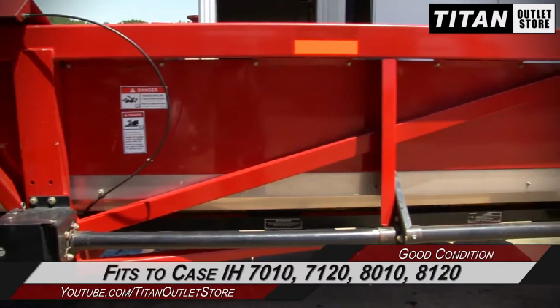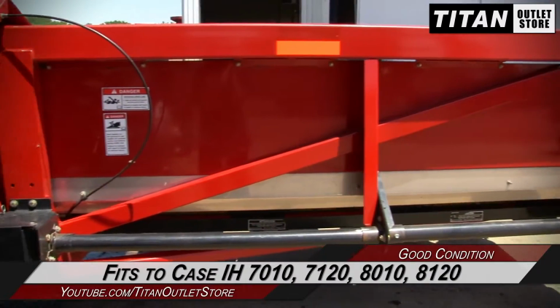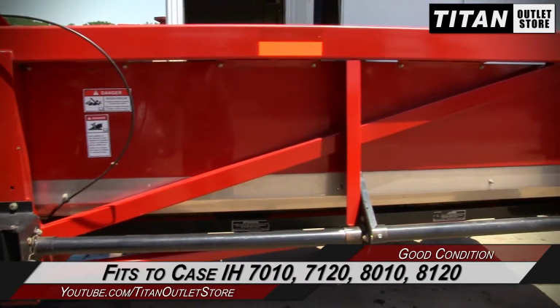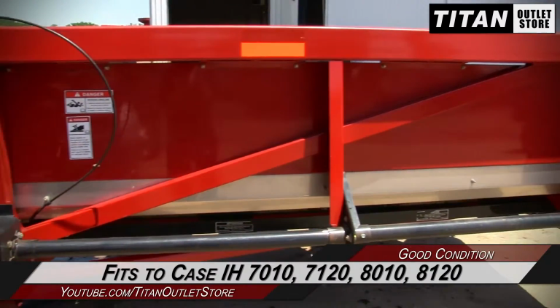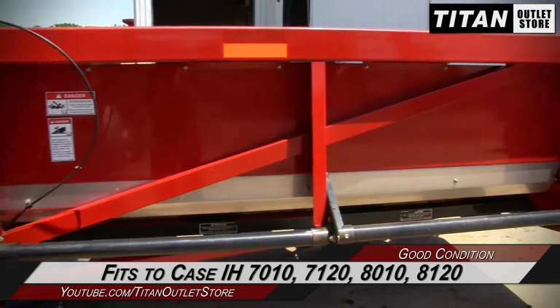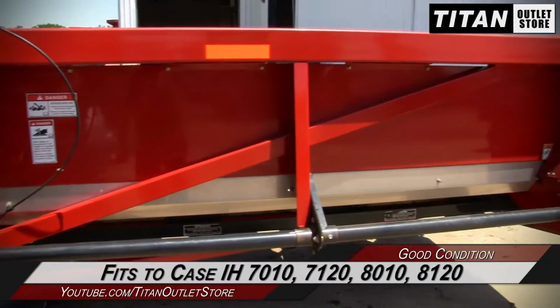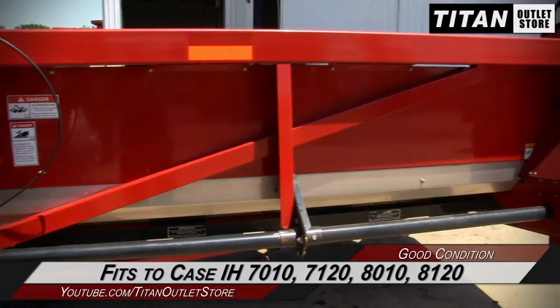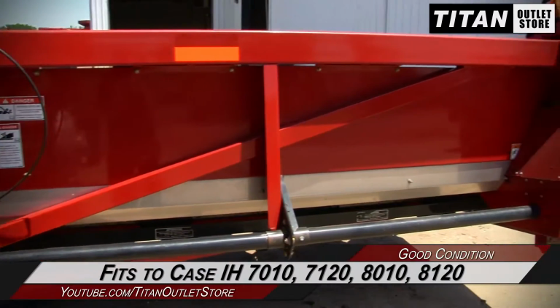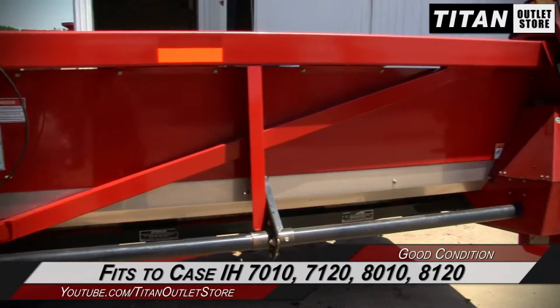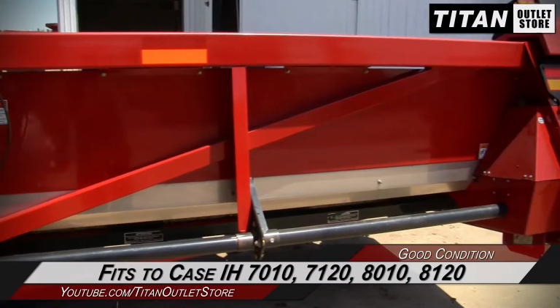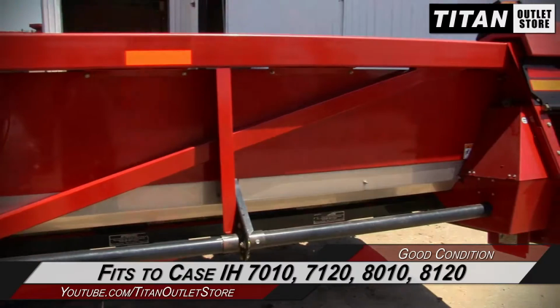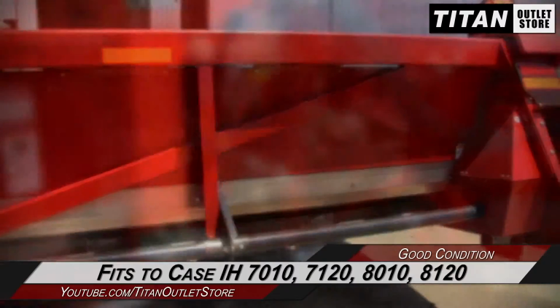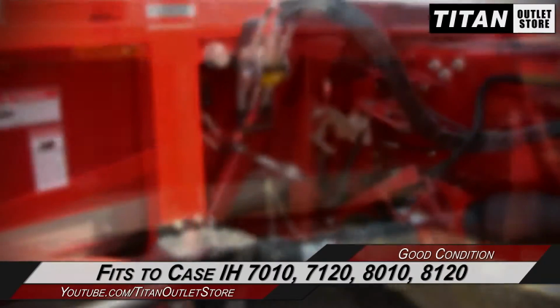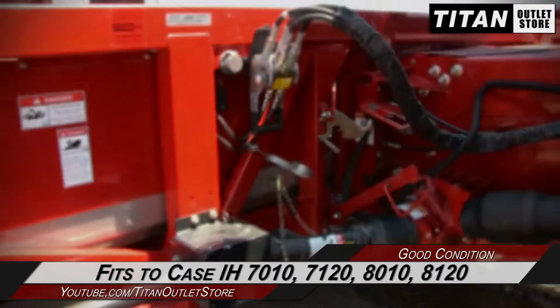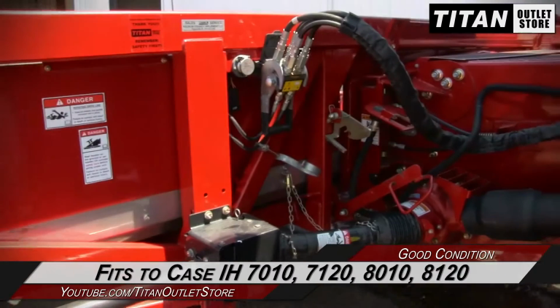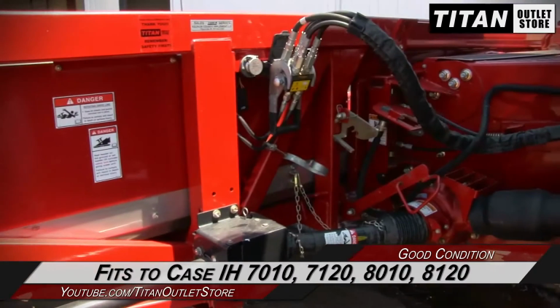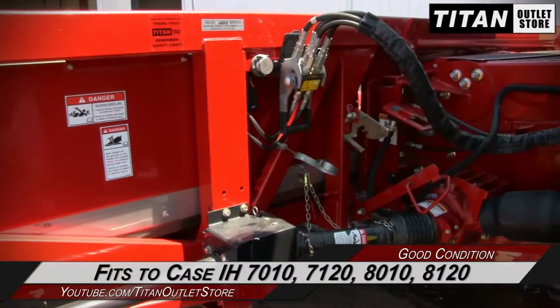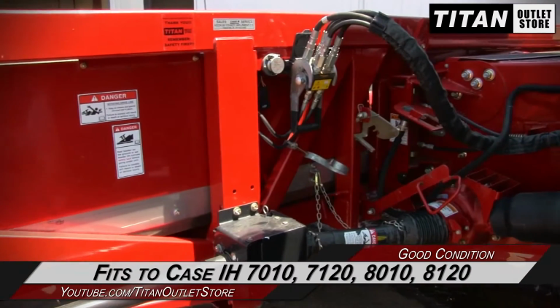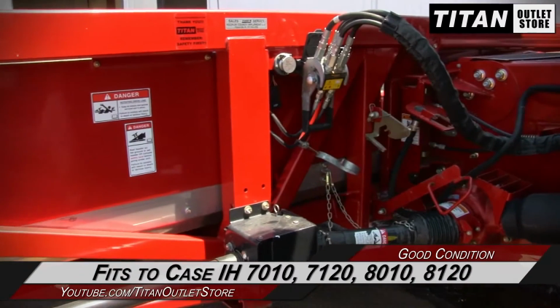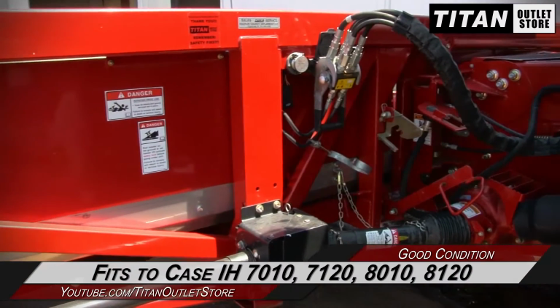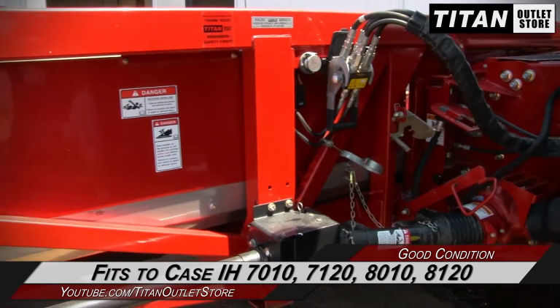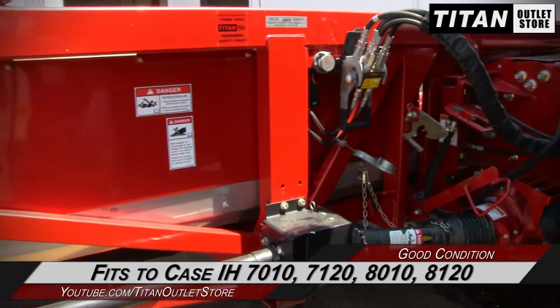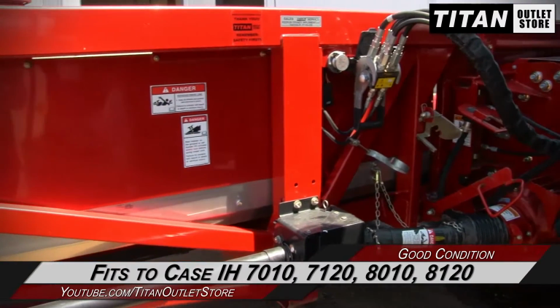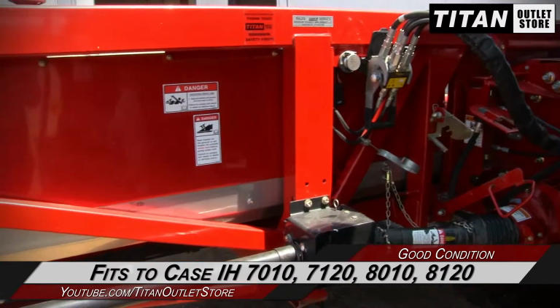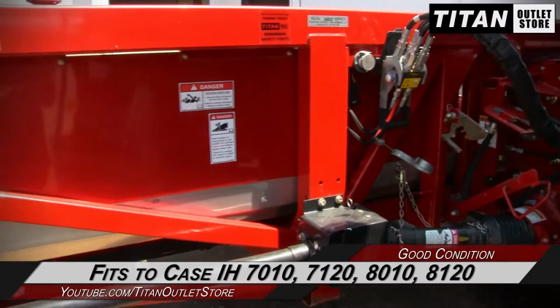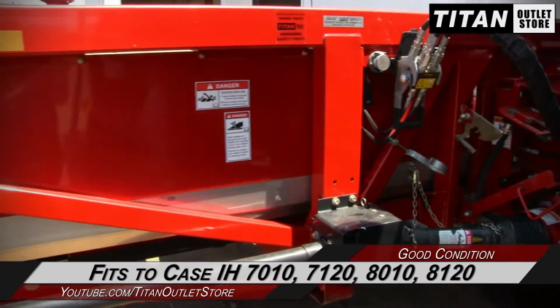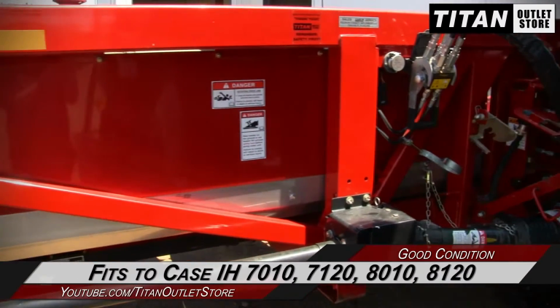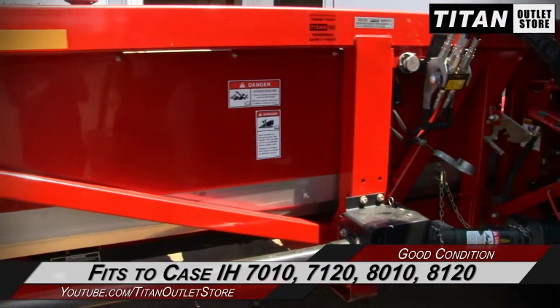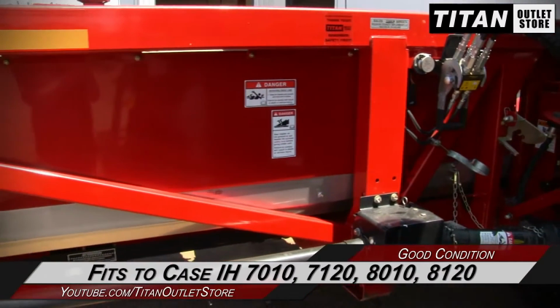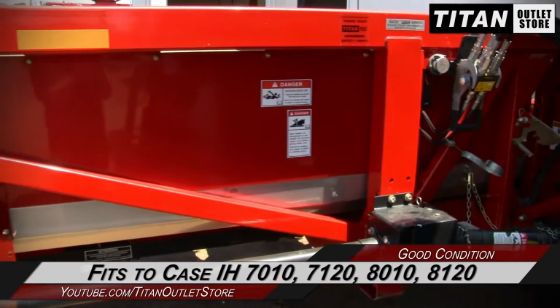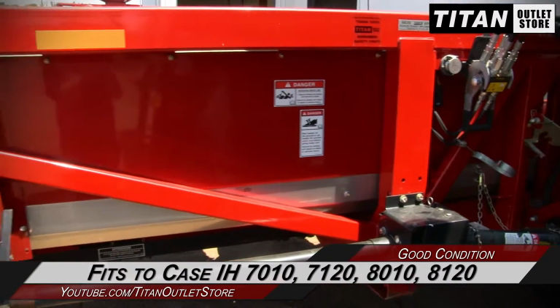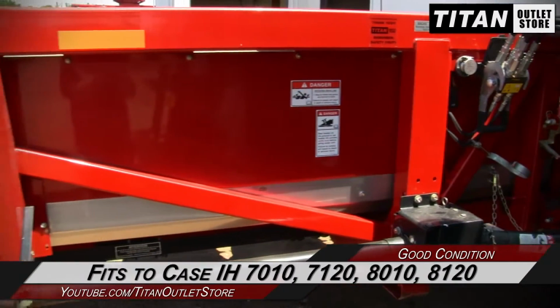This 3412 fits the Case IH 7010, 7120, 8010, and 8120 combines.